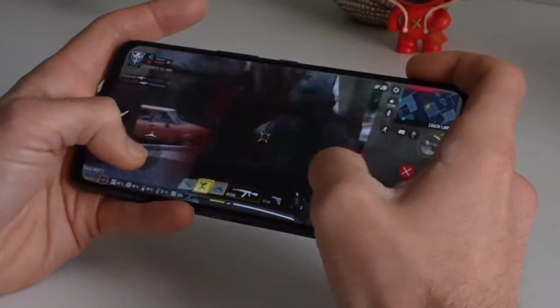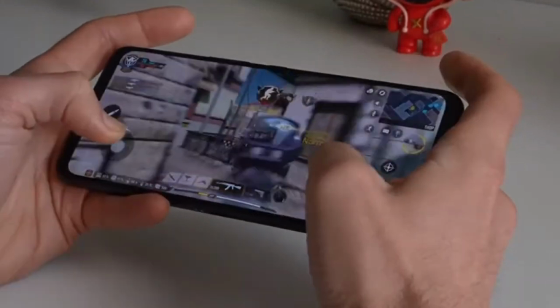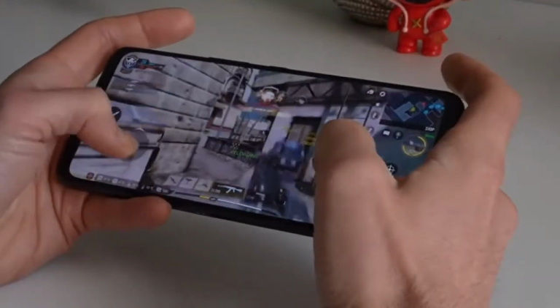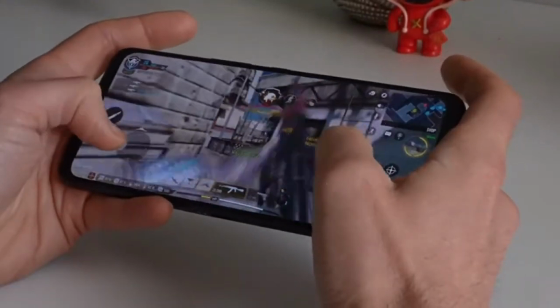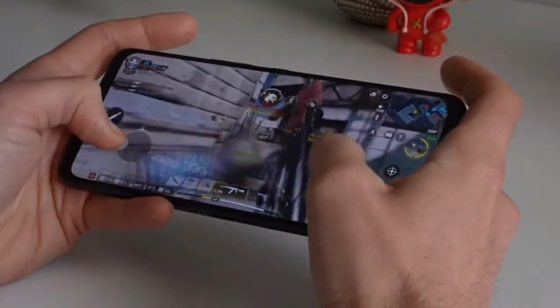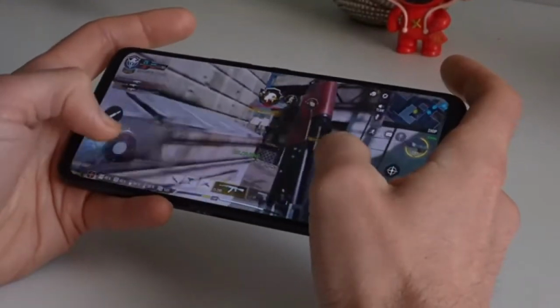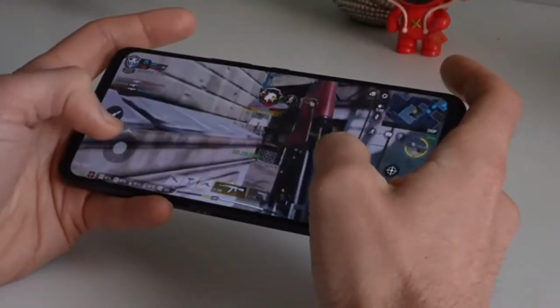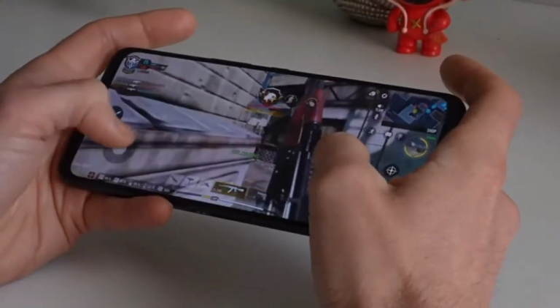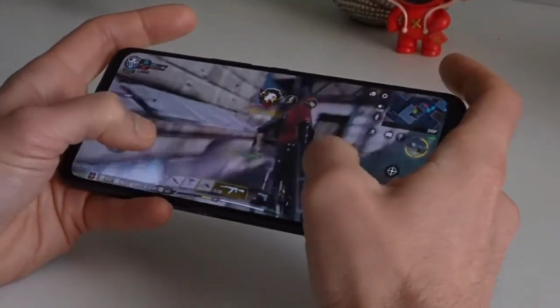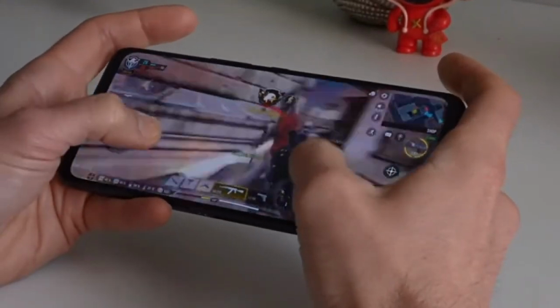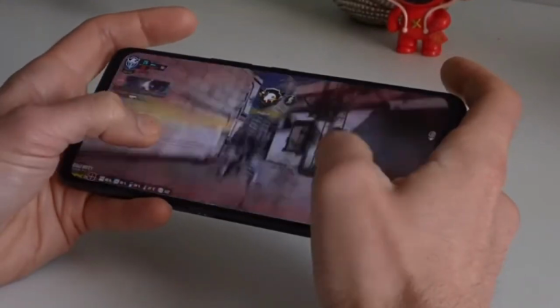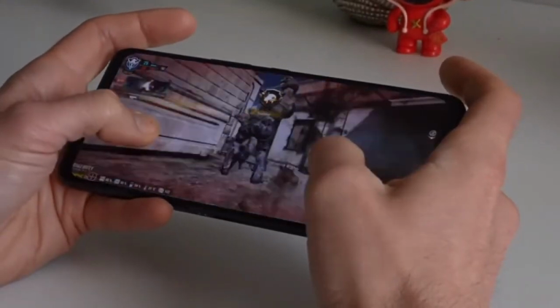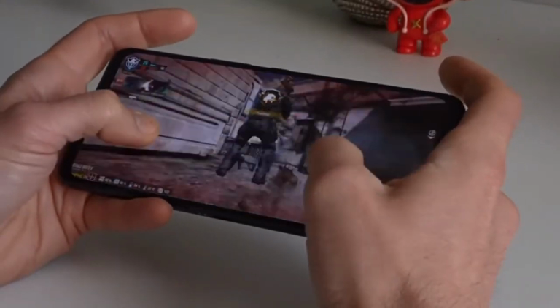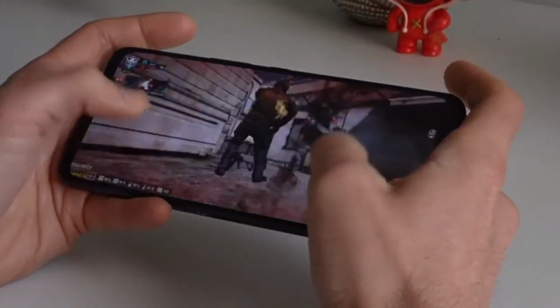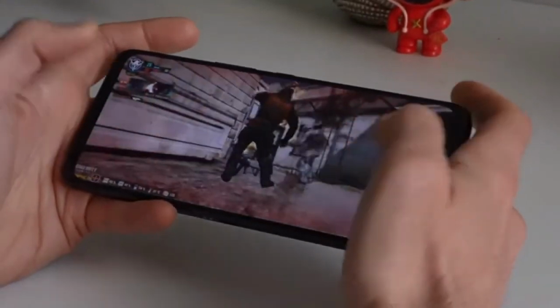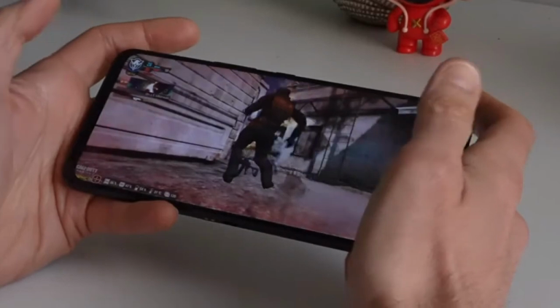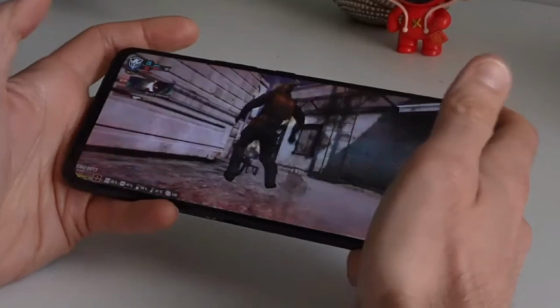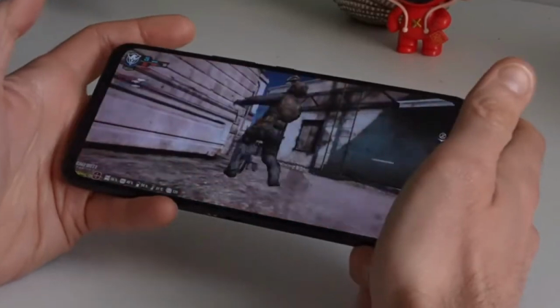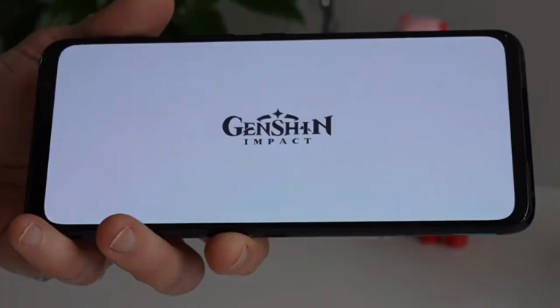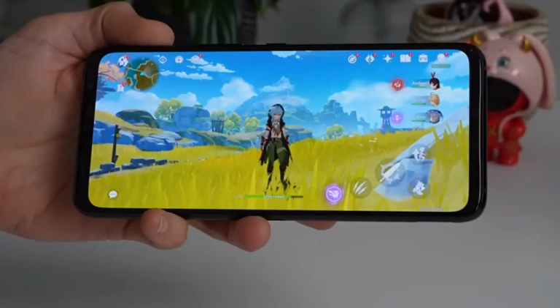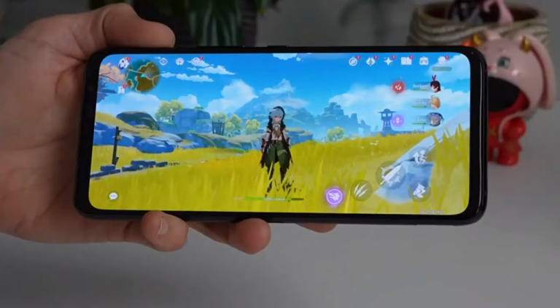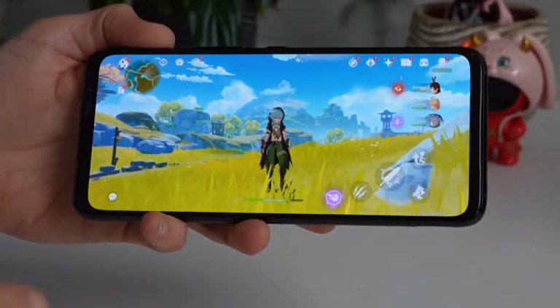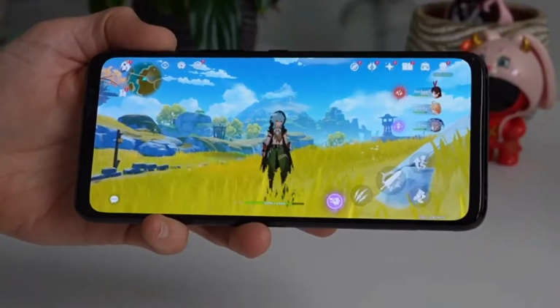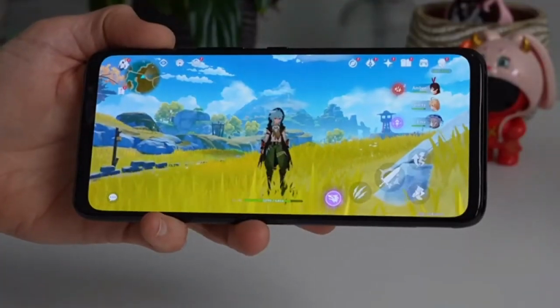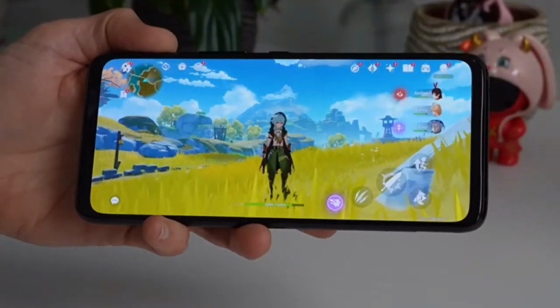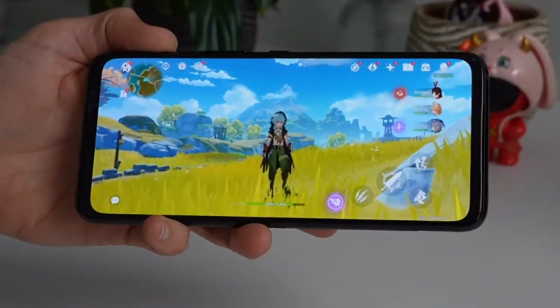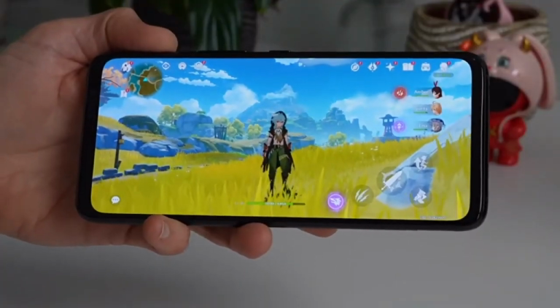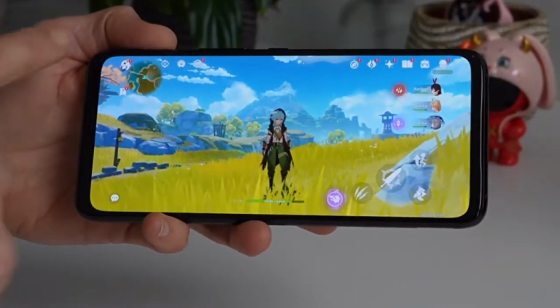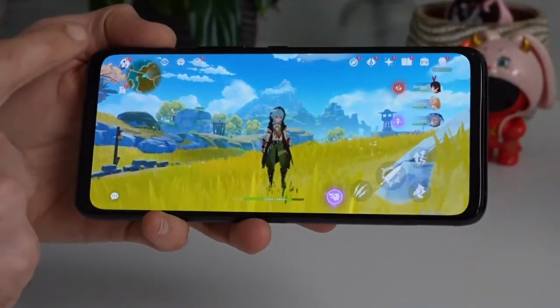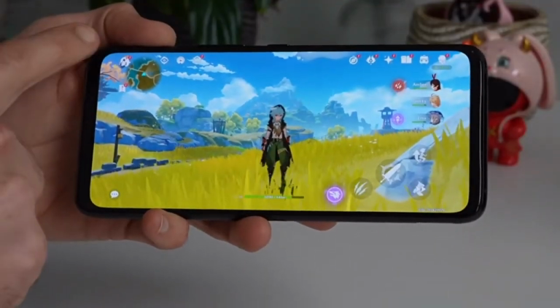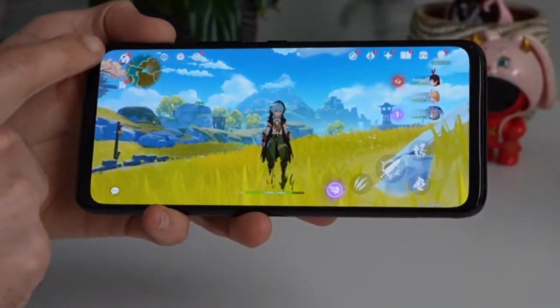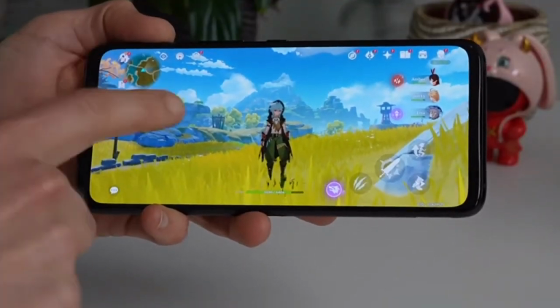The phone handles every task with ease, and there is no lag or stutter even while playing heavy games like Genshin Impact or Call of Duty Mobile.